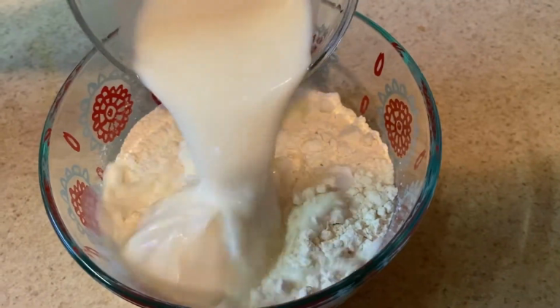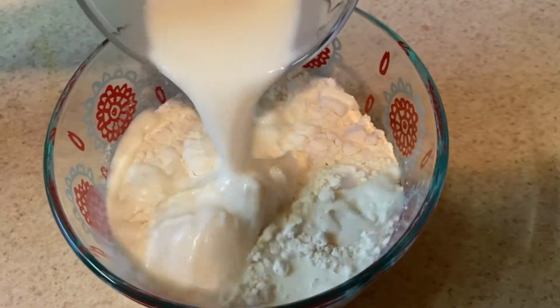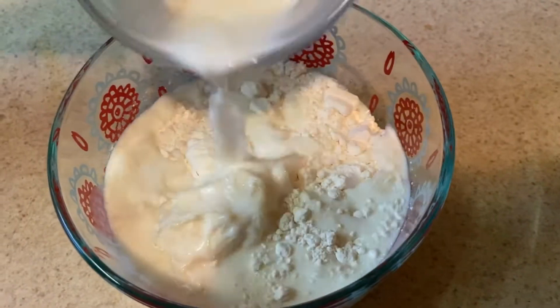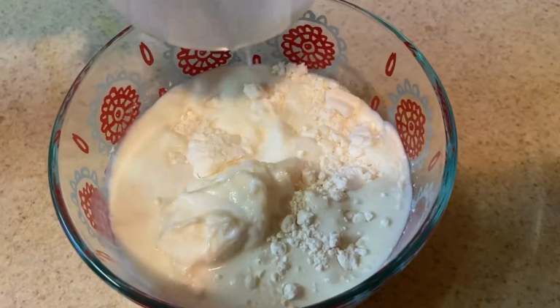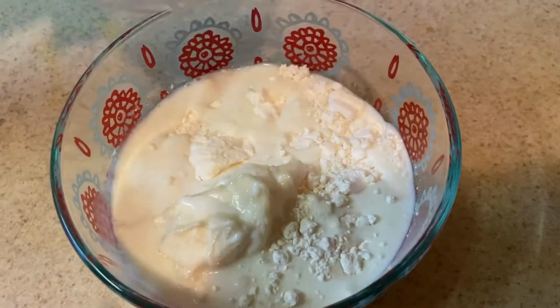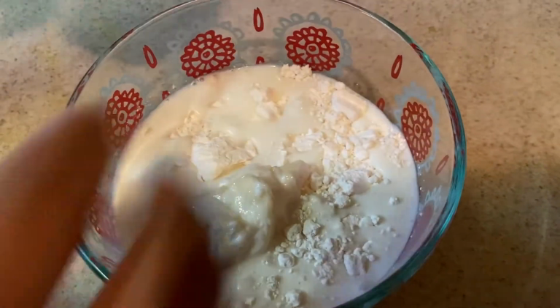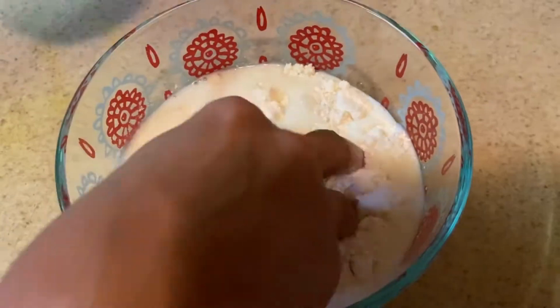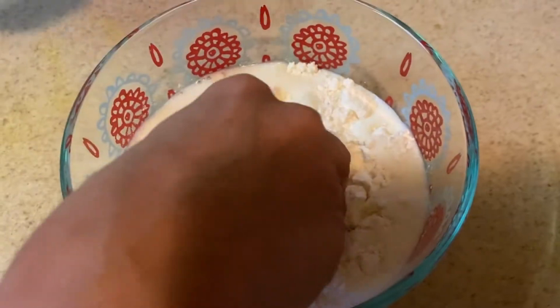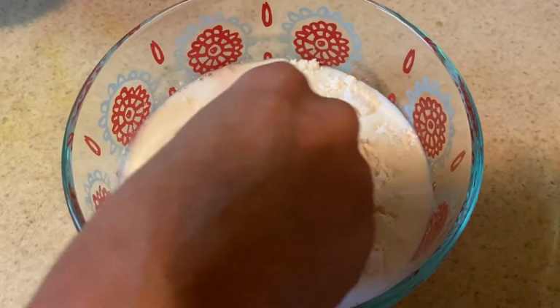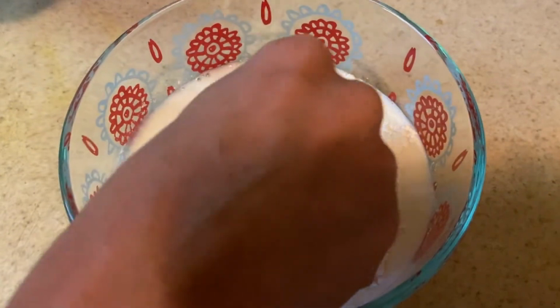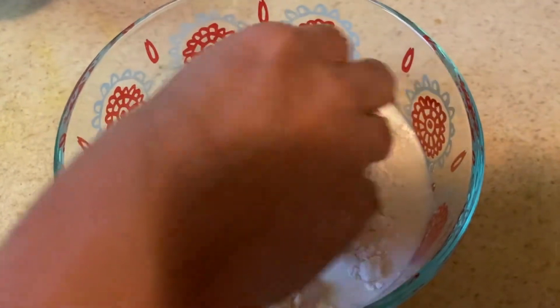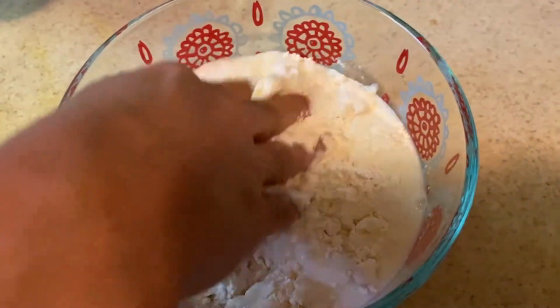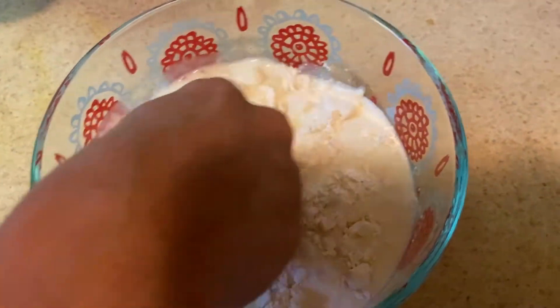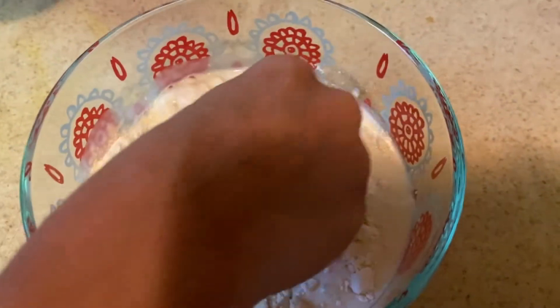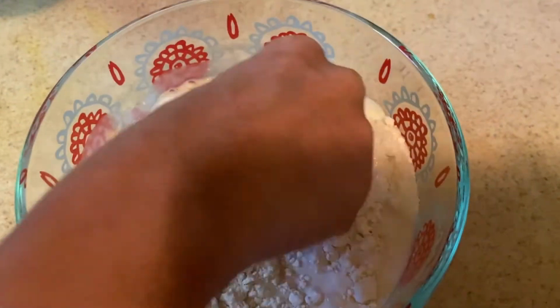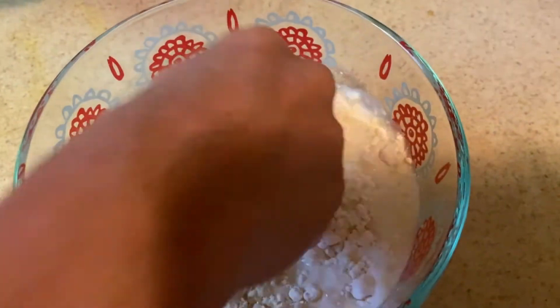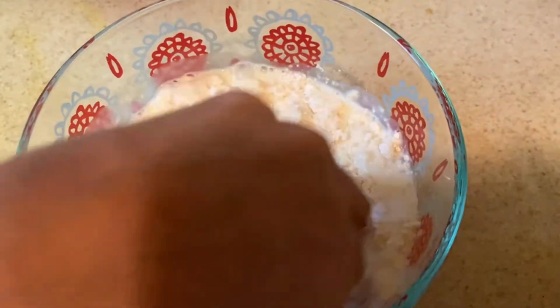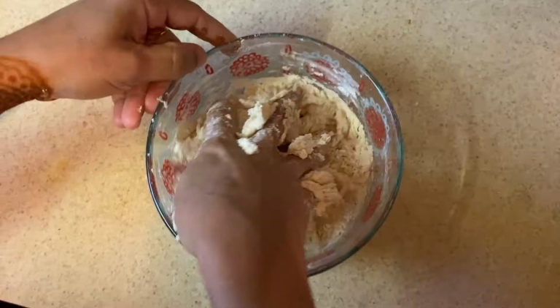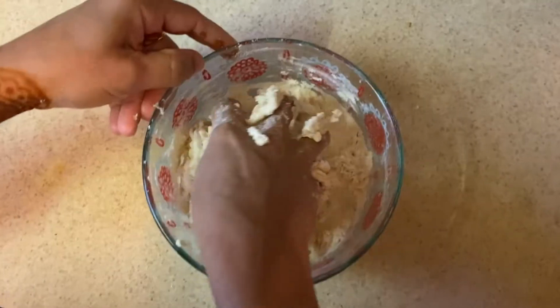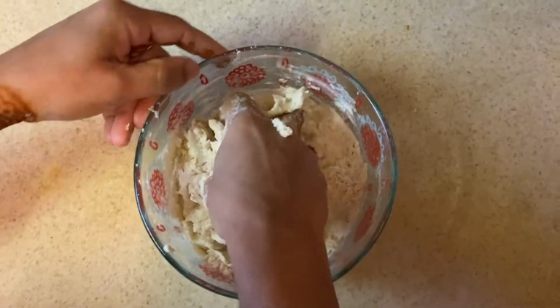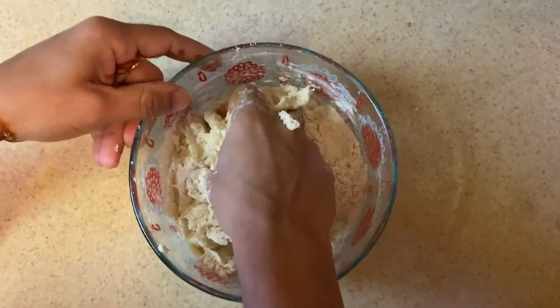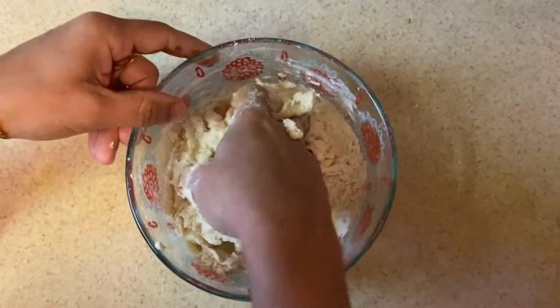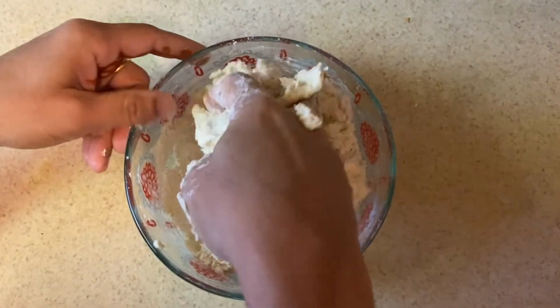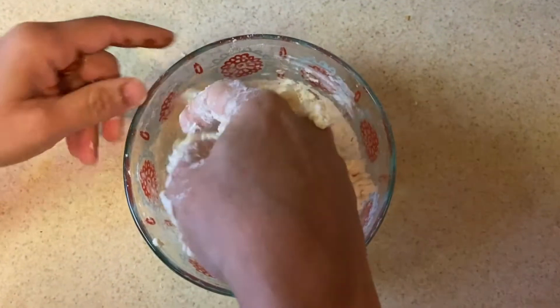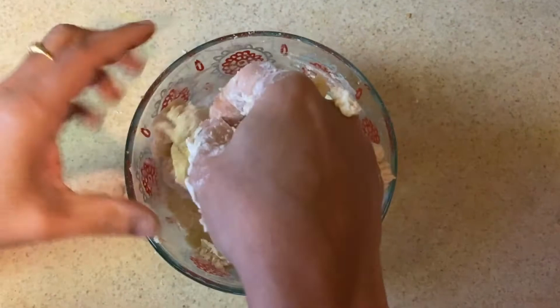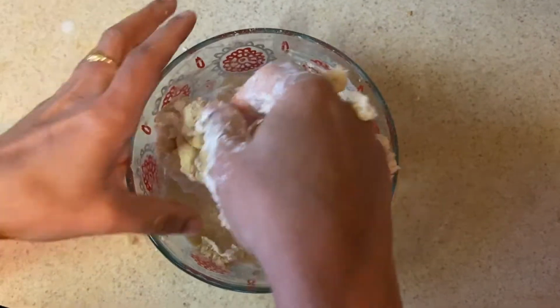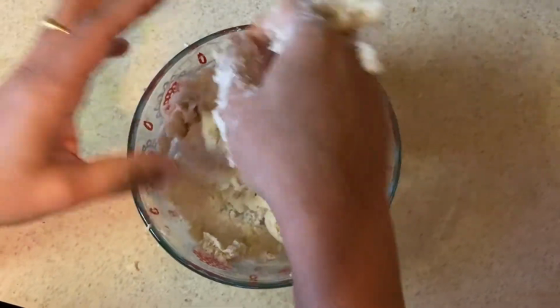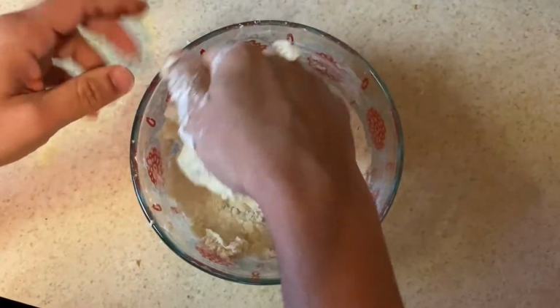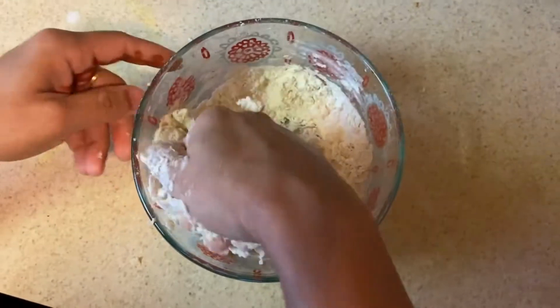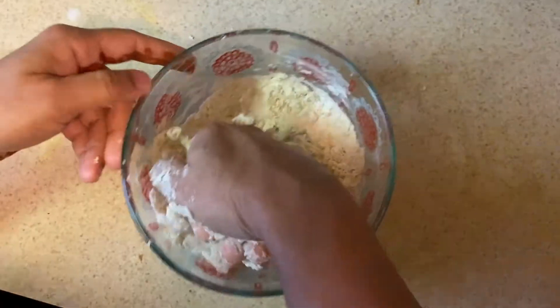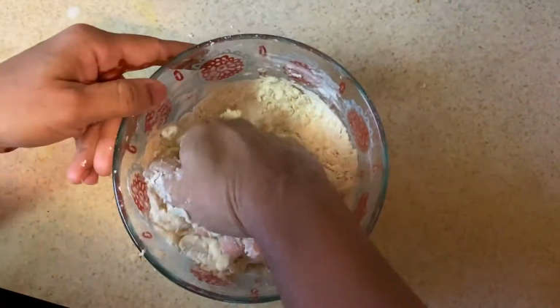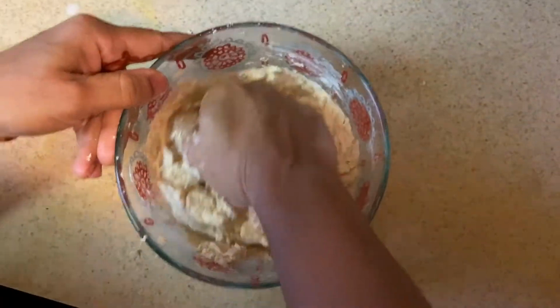Now we will prepare half a cup of milk and mix this dough together.